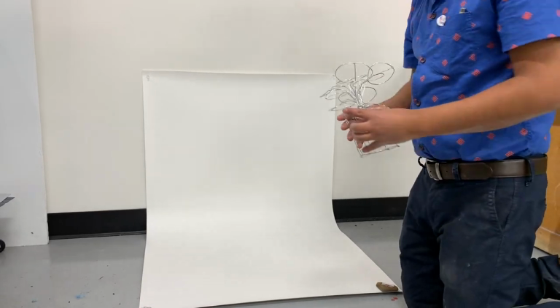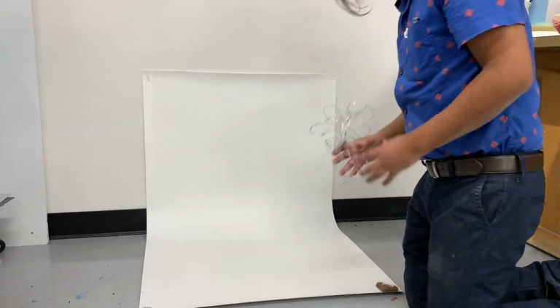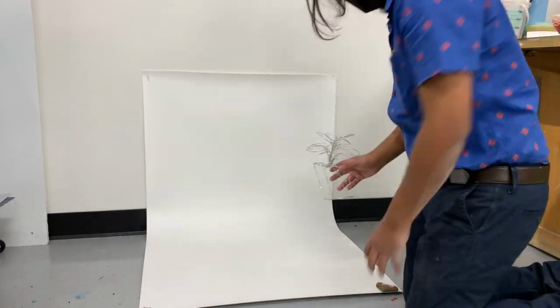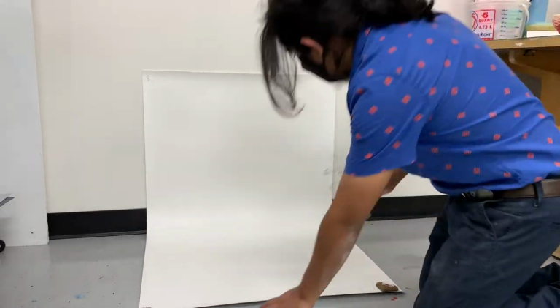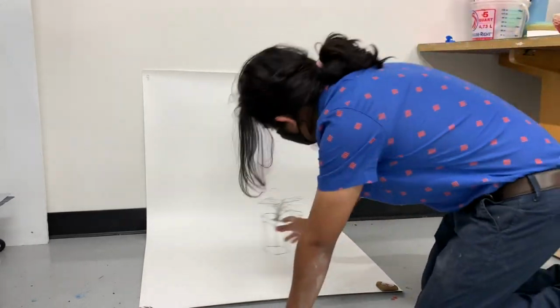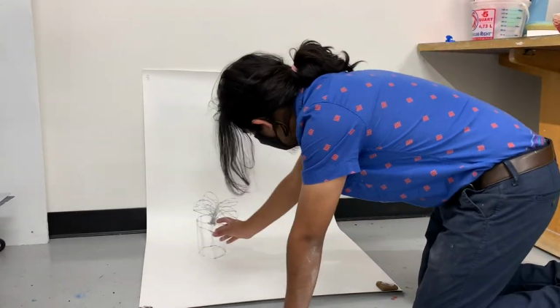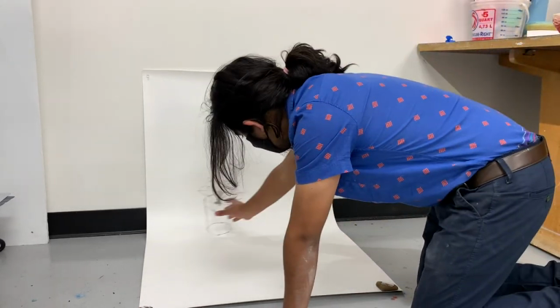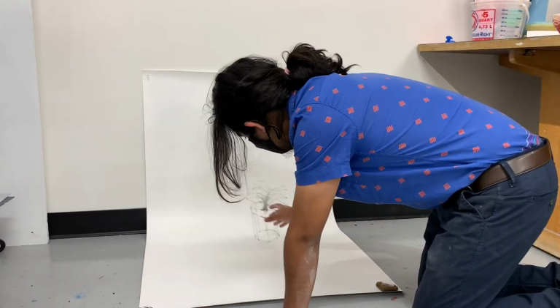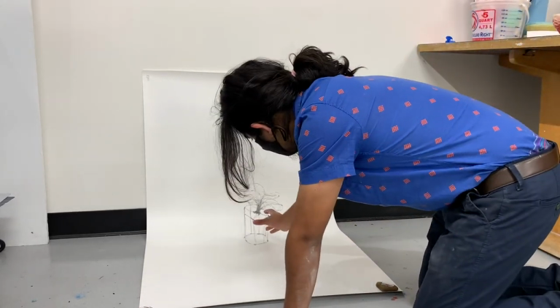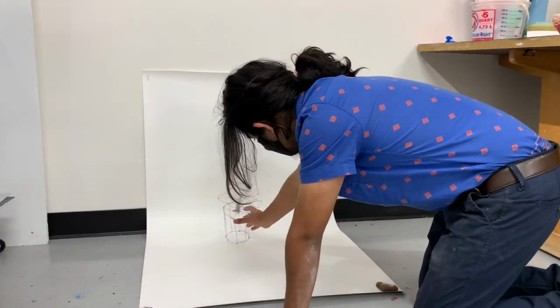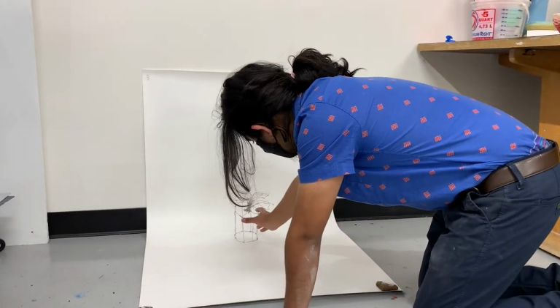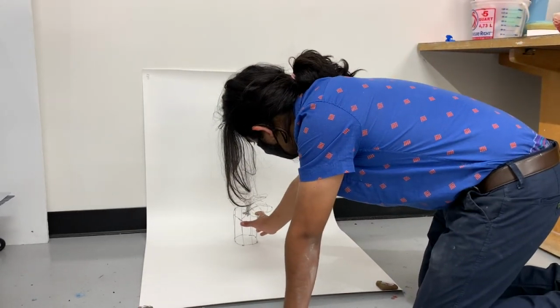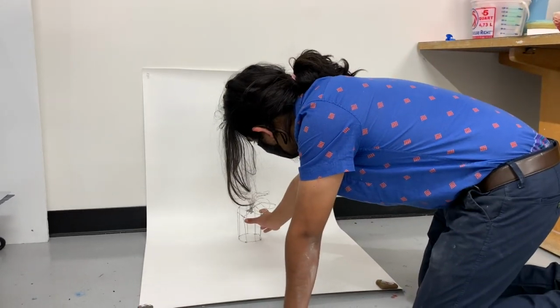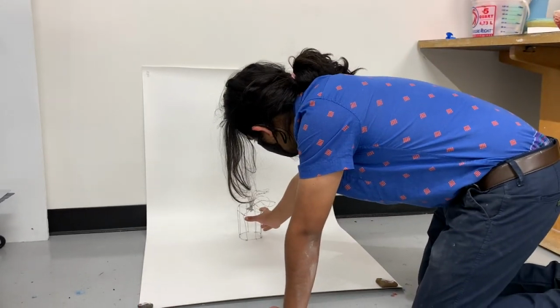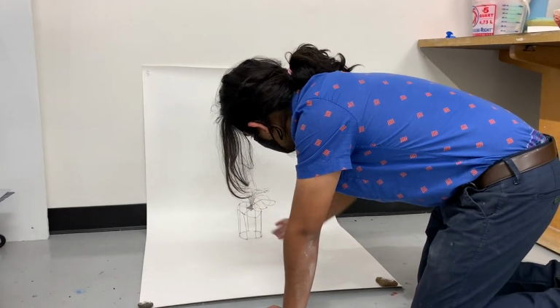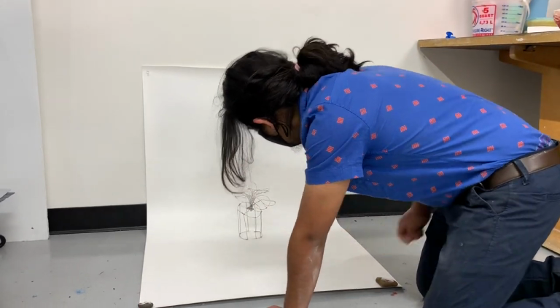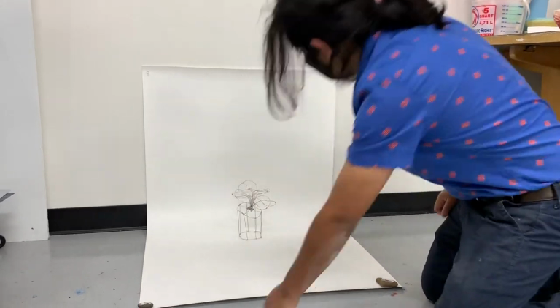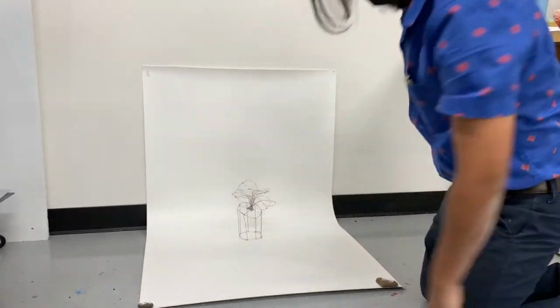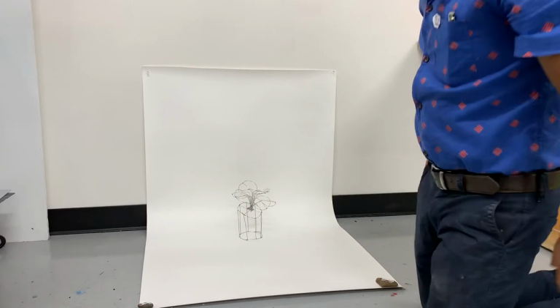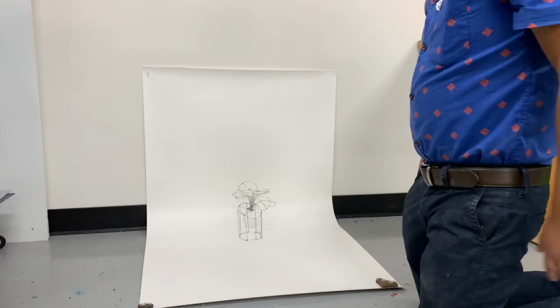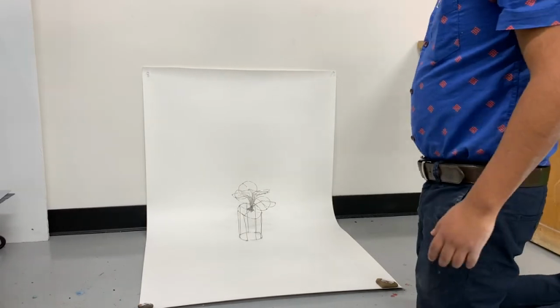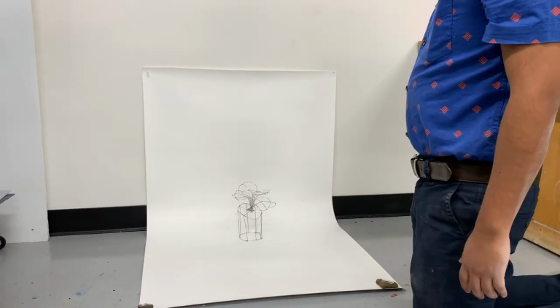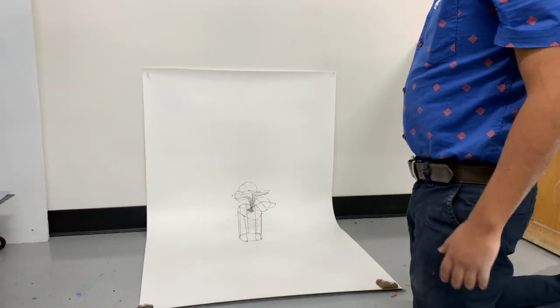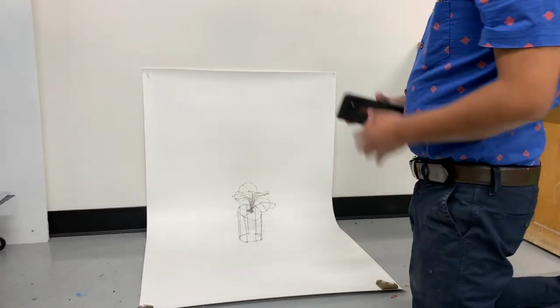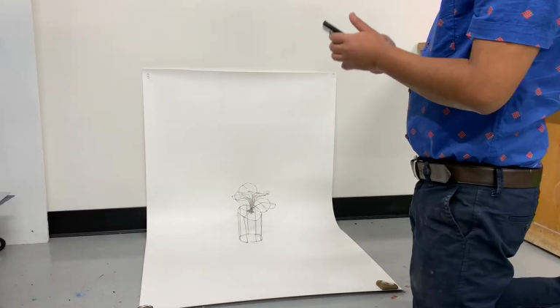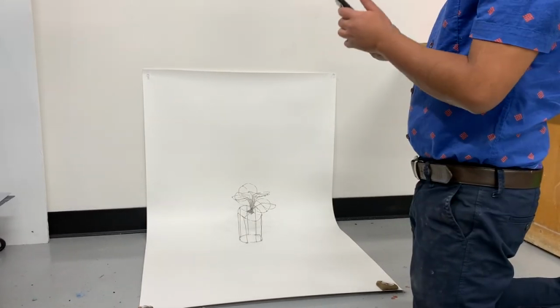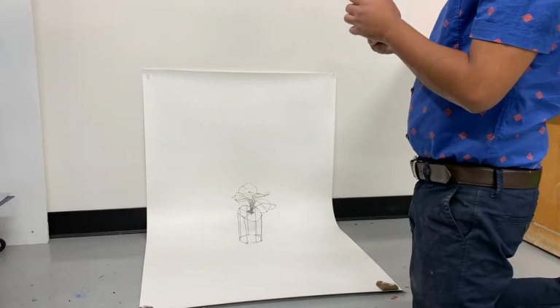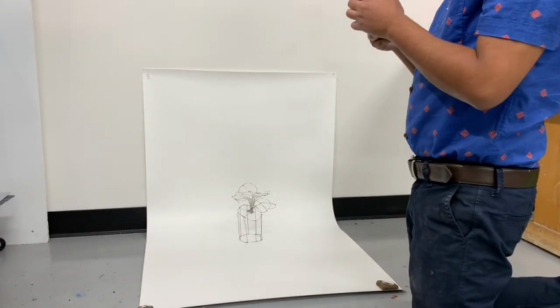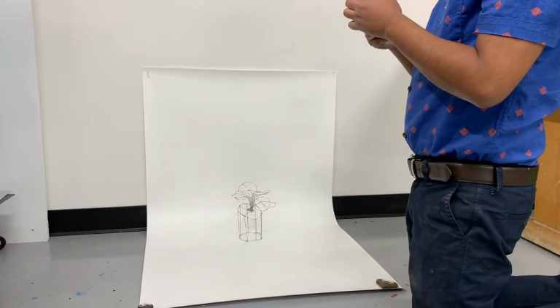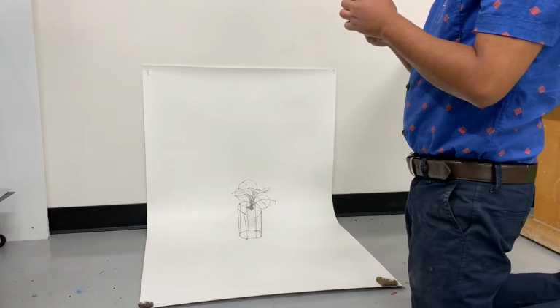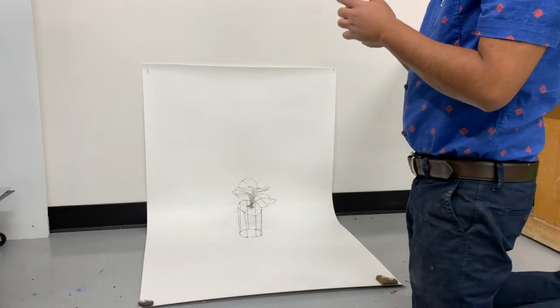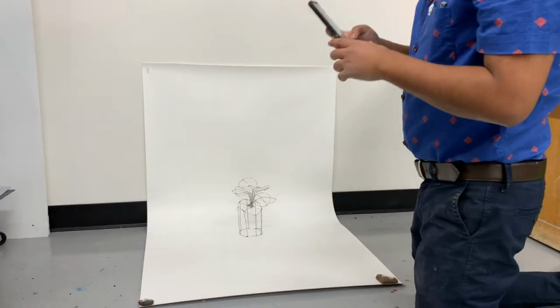Take your artwork, put it in the middle of the backdrop, and take your photos.